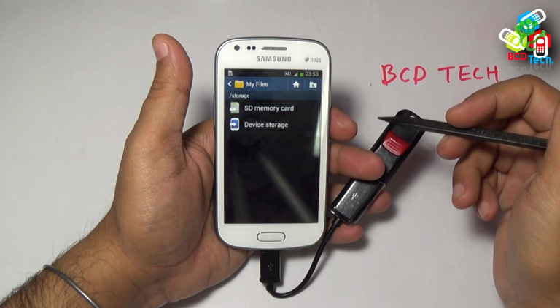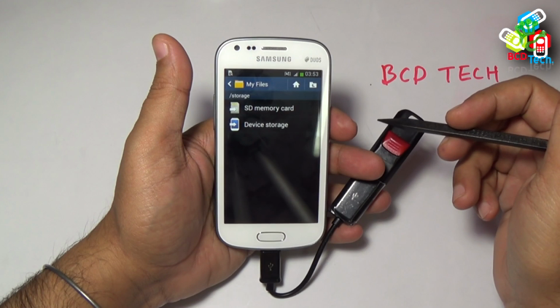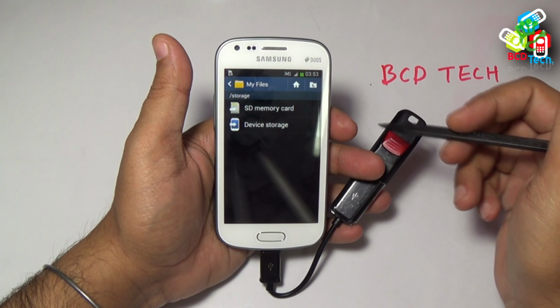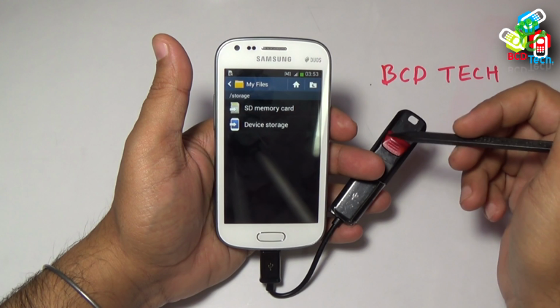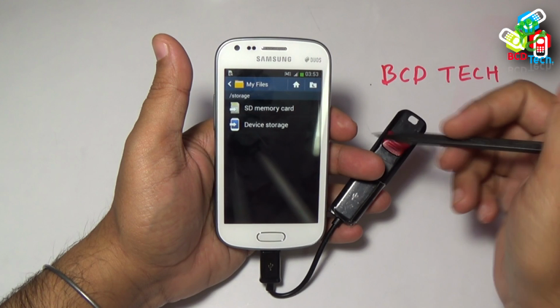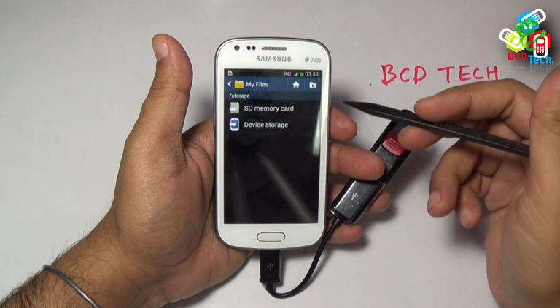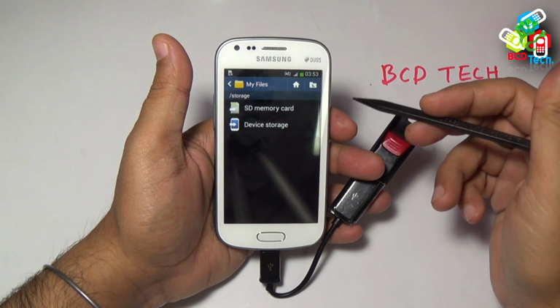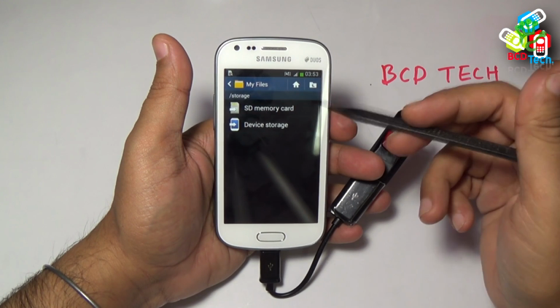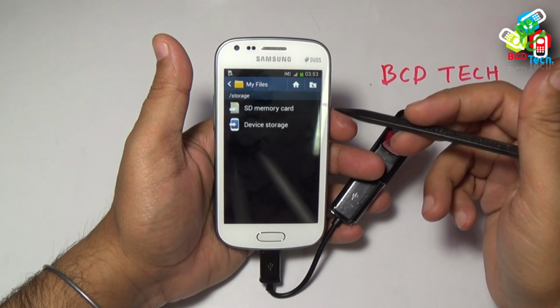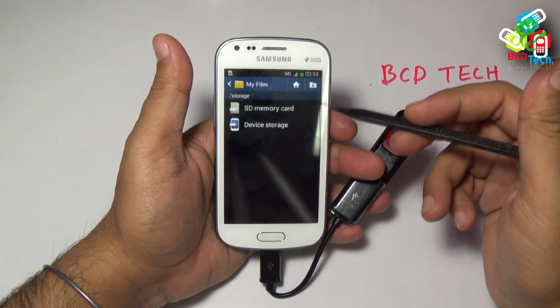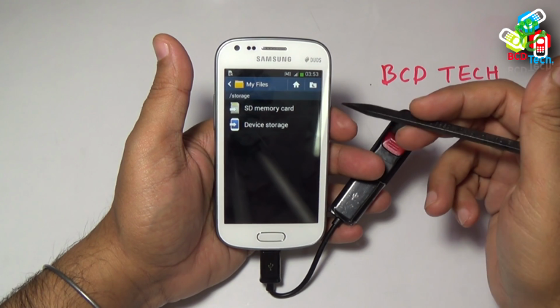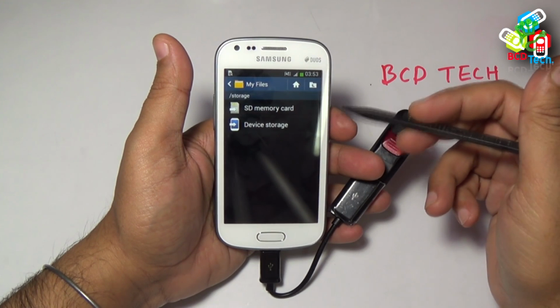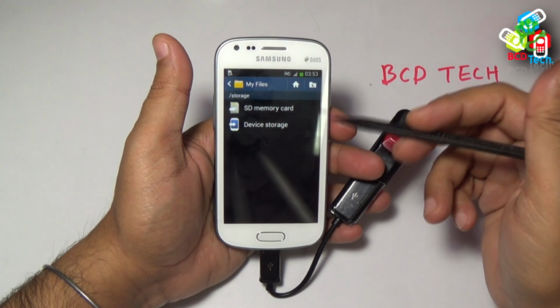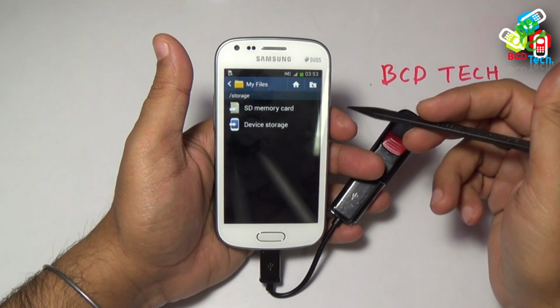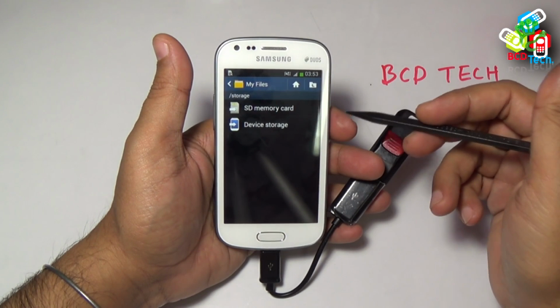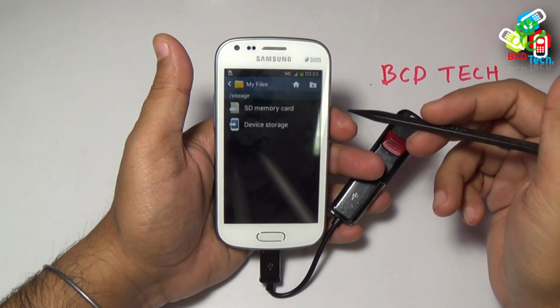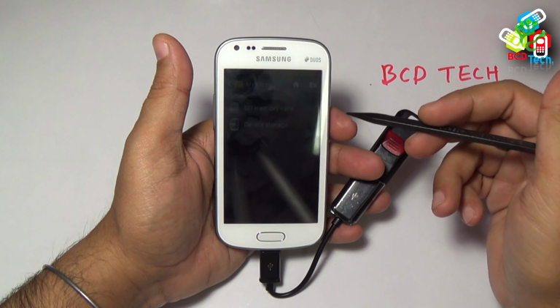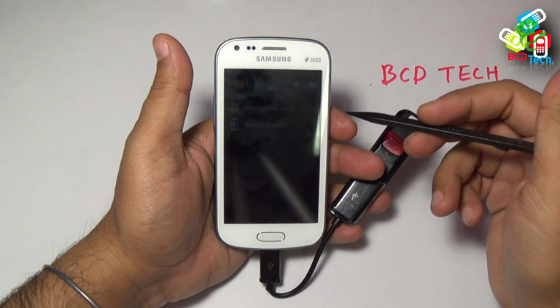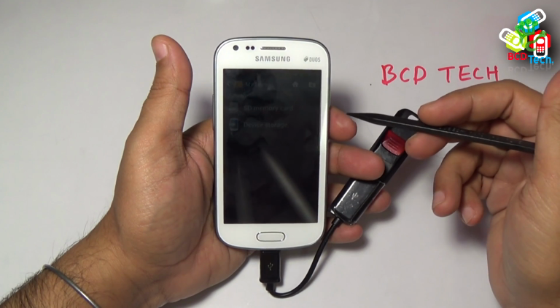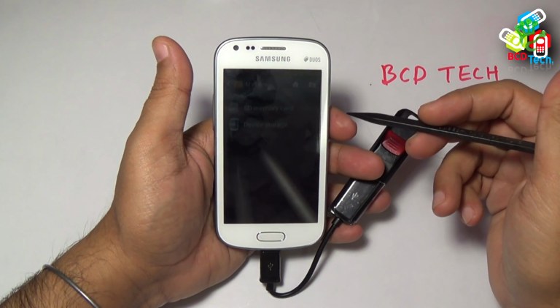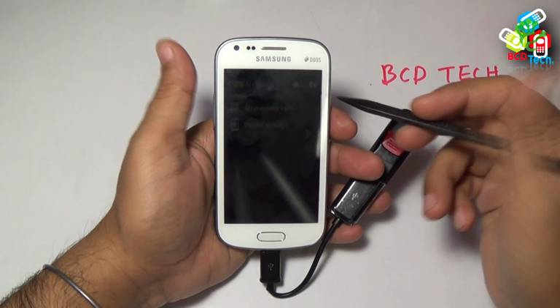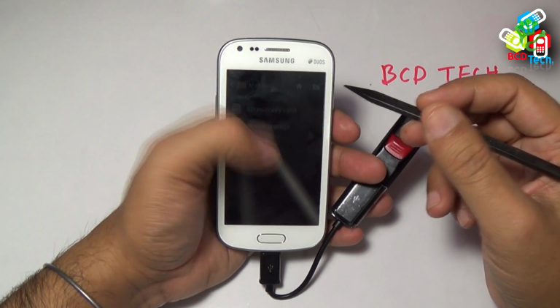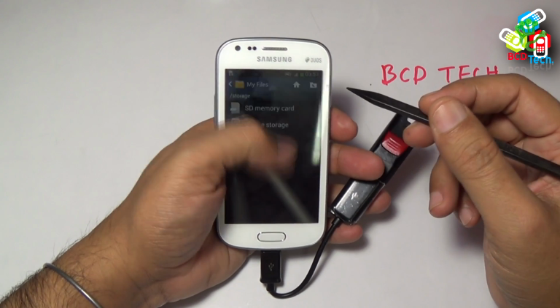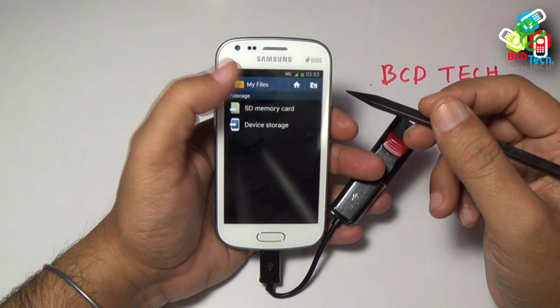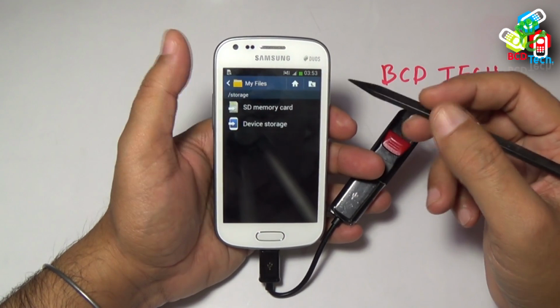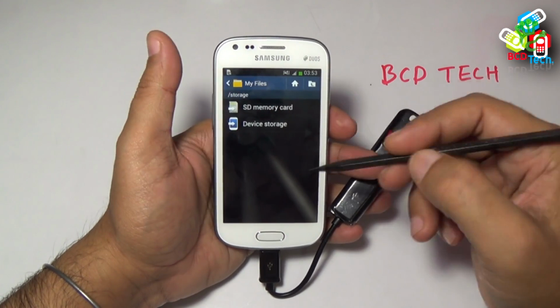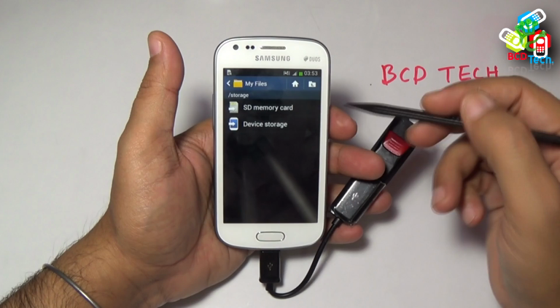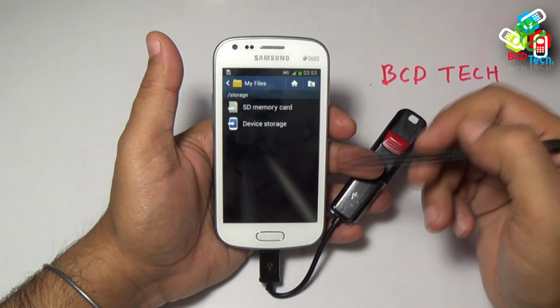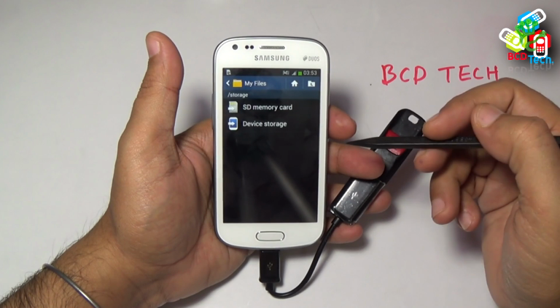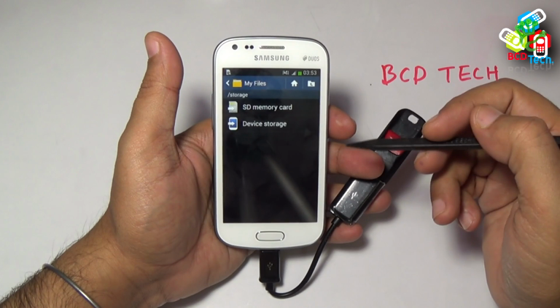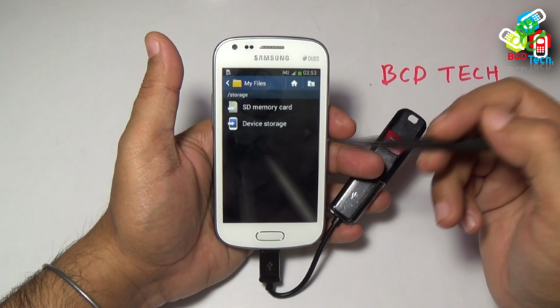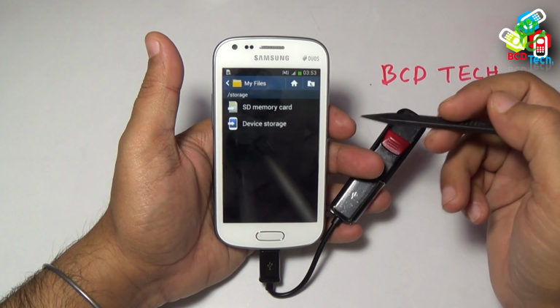Sorry, this phone does not support OTG. So, Samsung Galaxy S2 doesn't have OTG support.